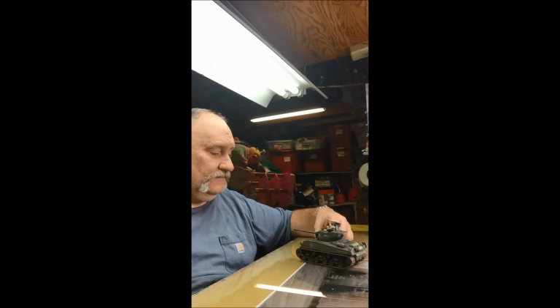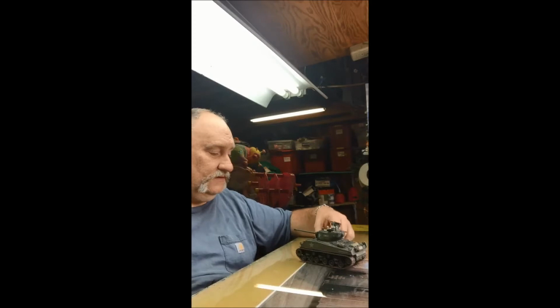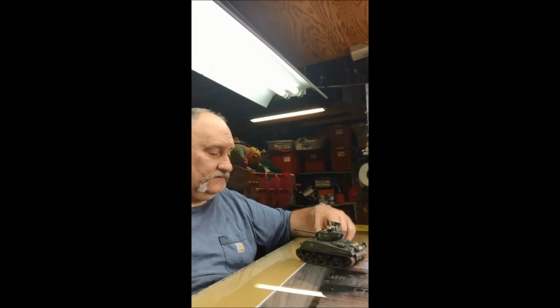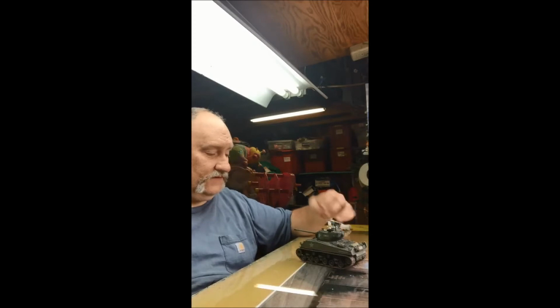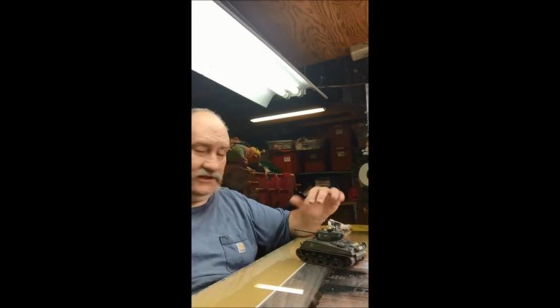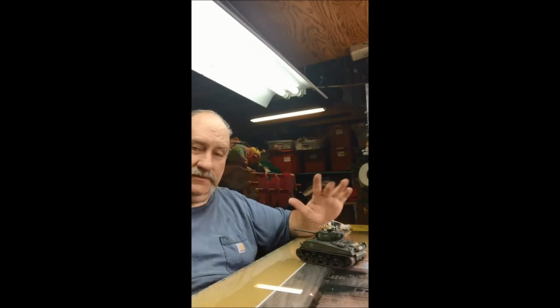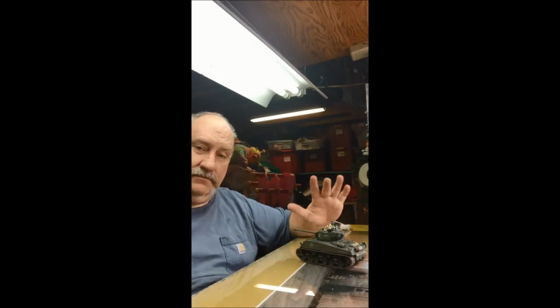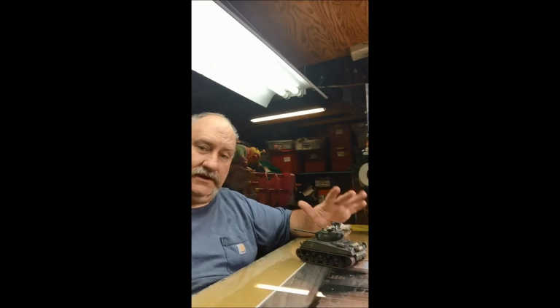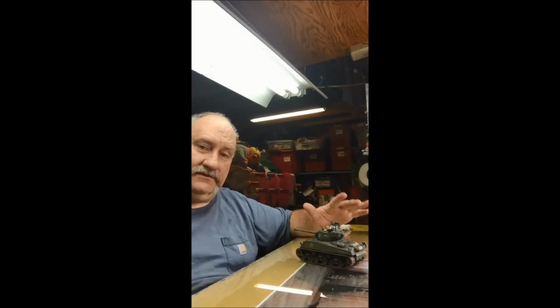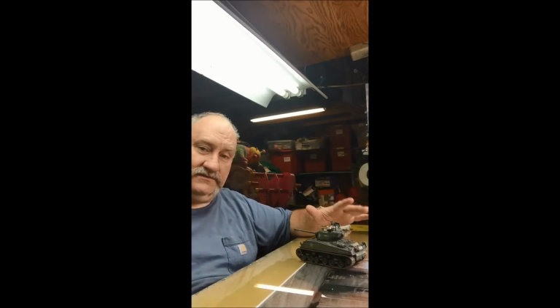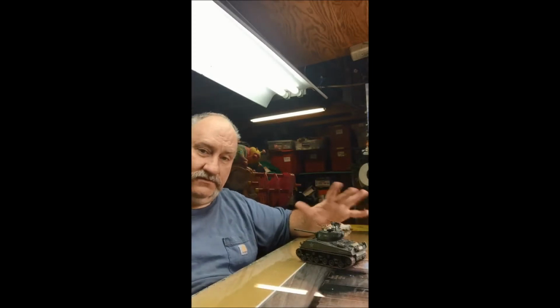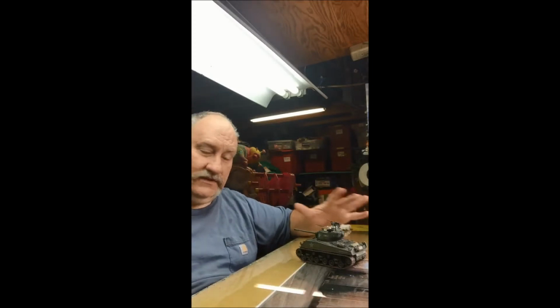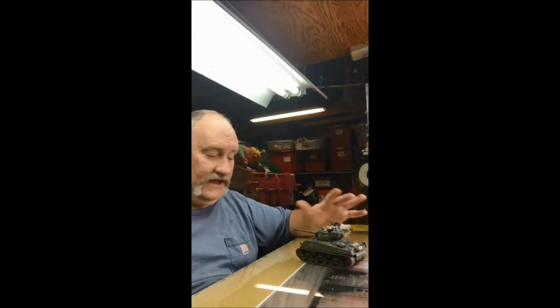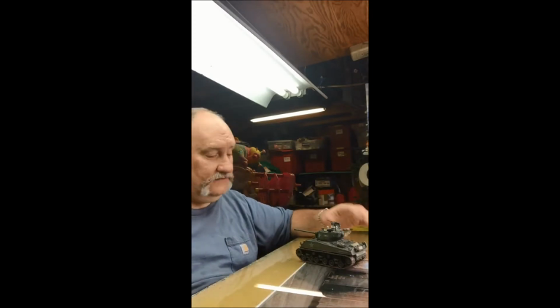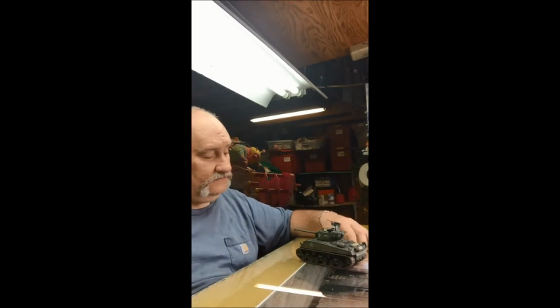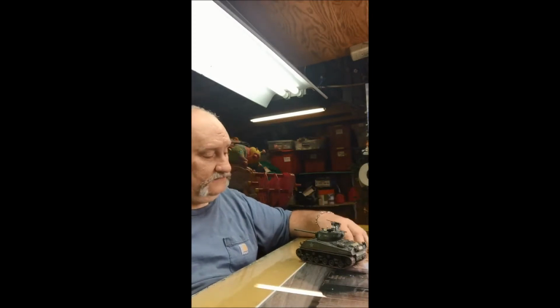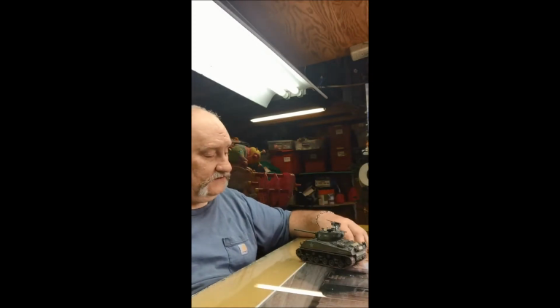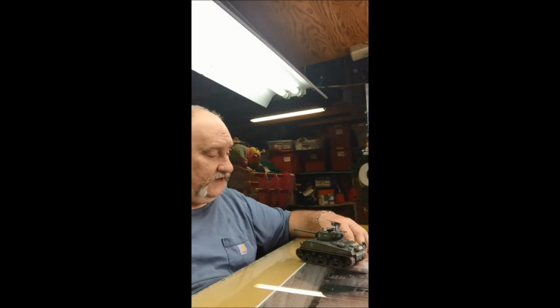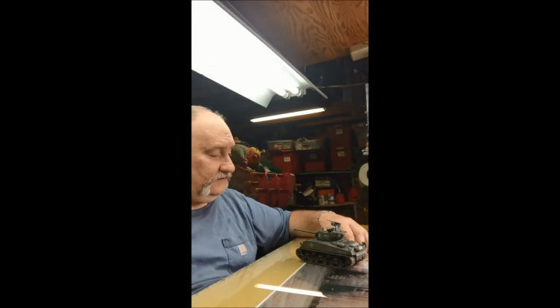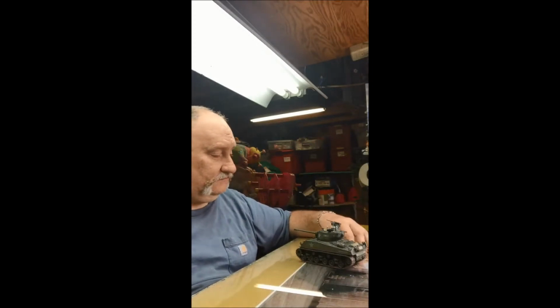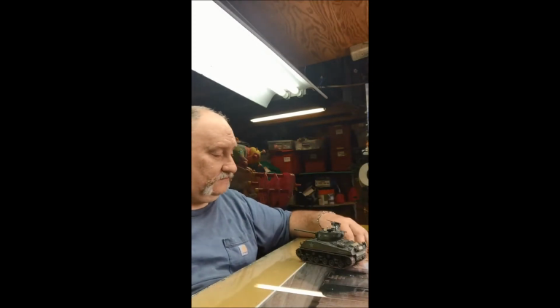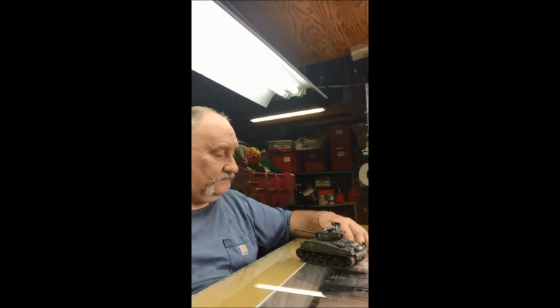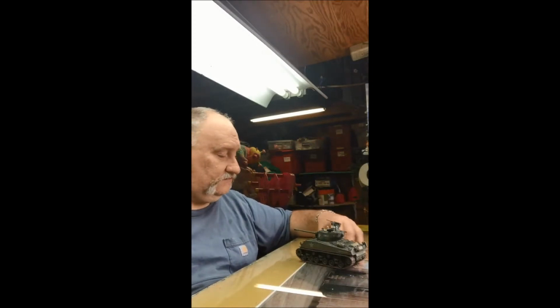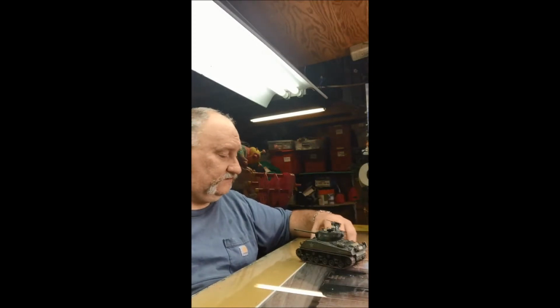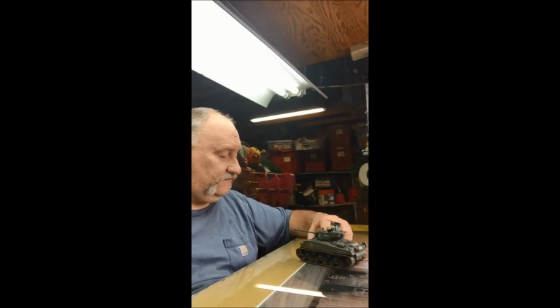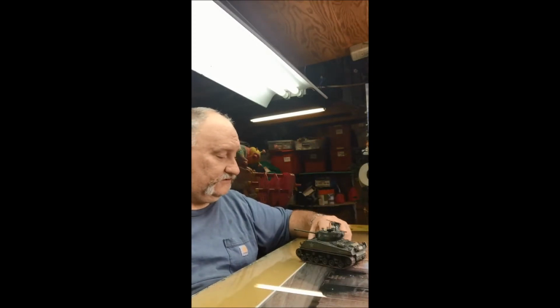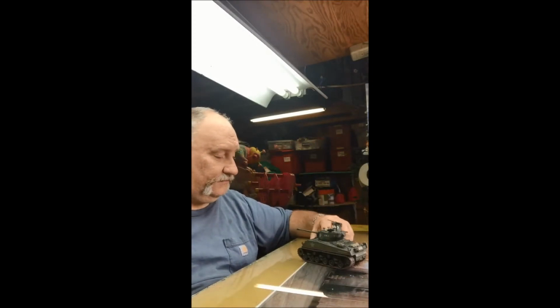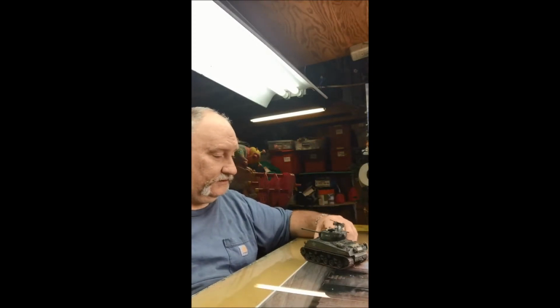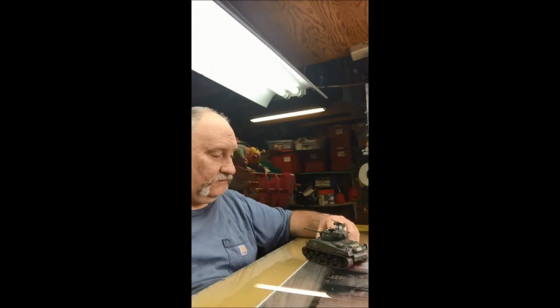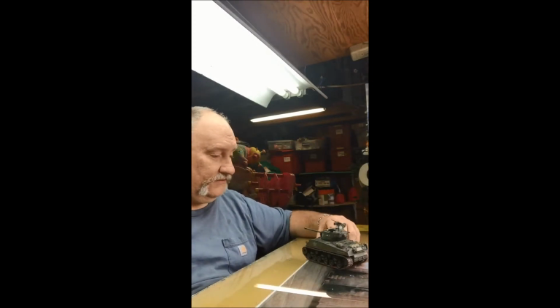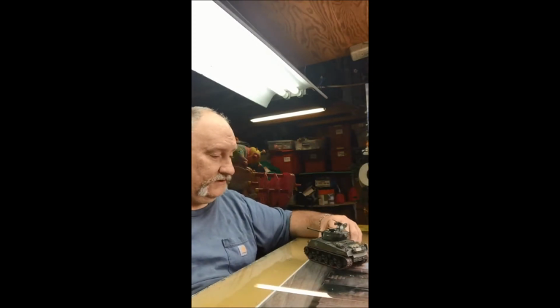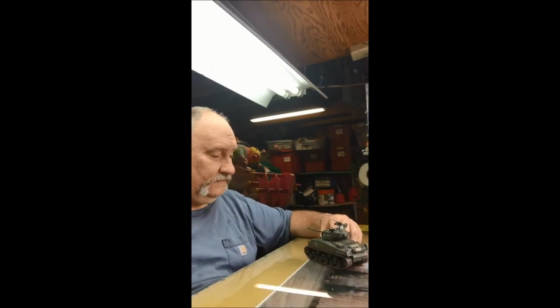So I've got a little bit of mudding to do on that today, just finish up a little weathering.